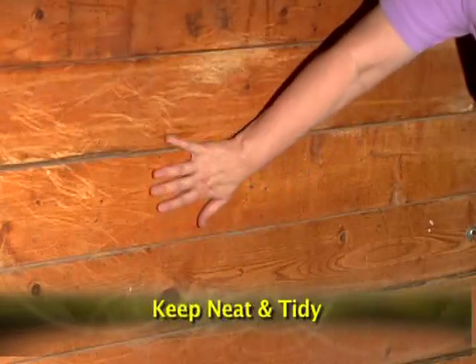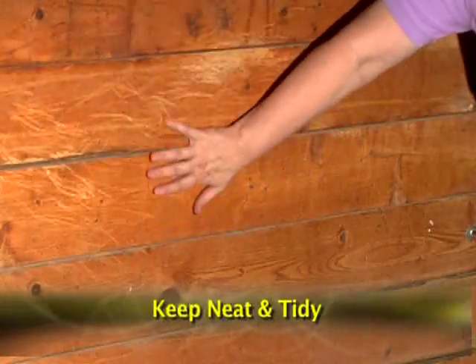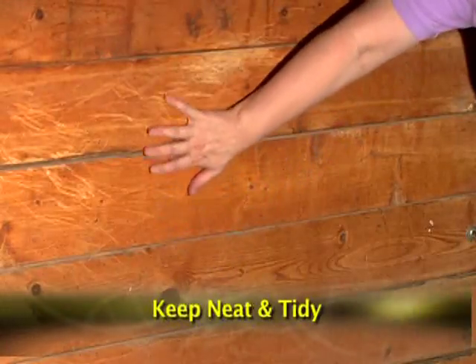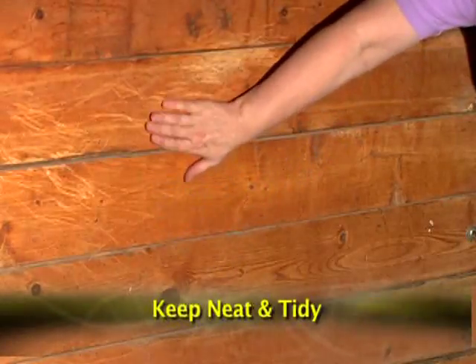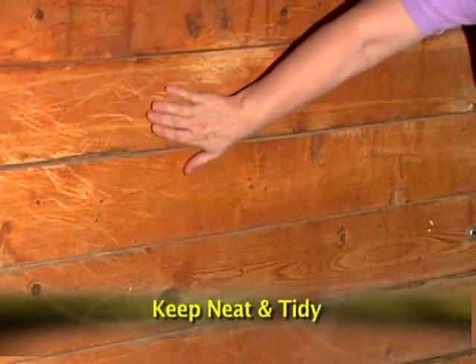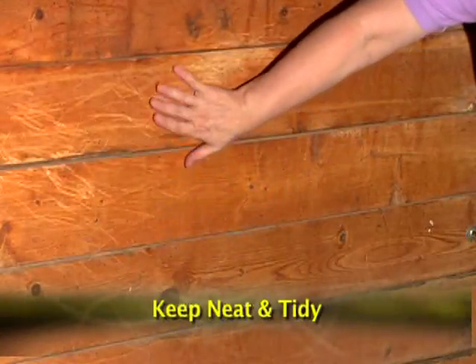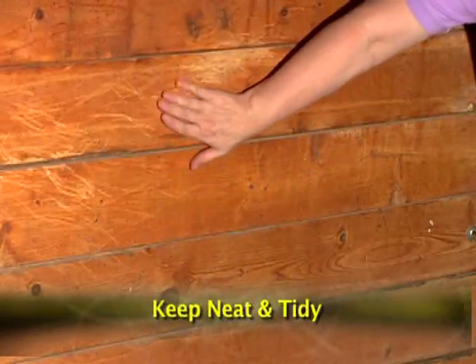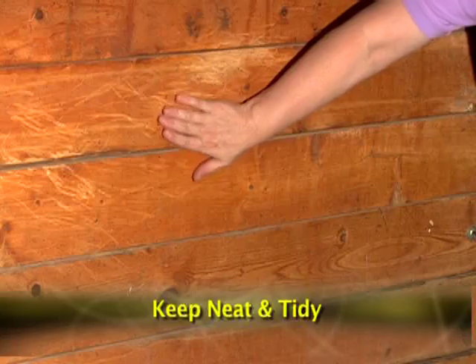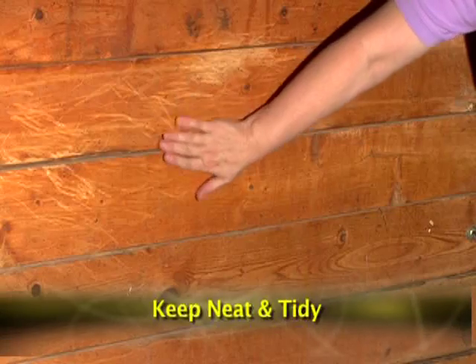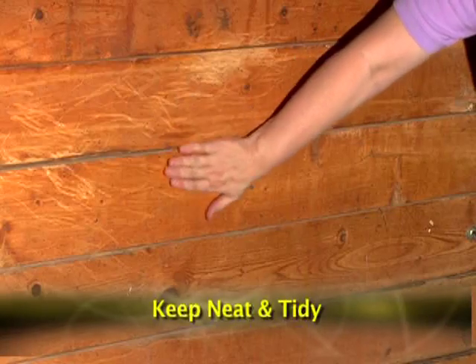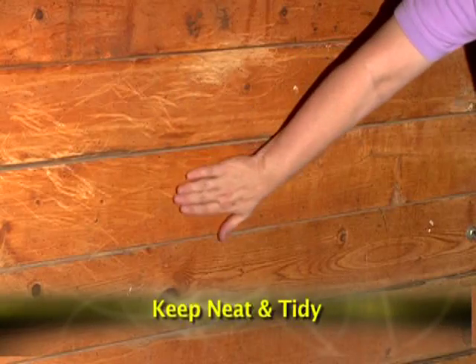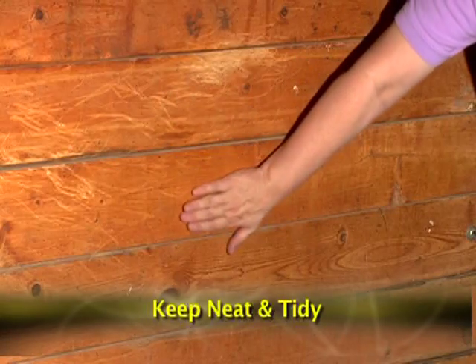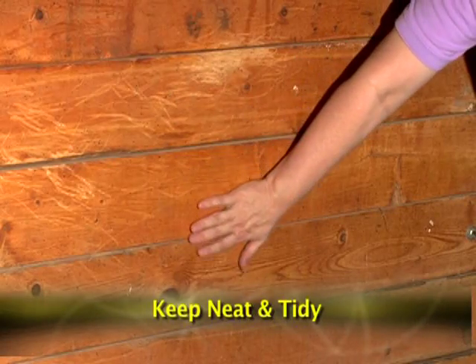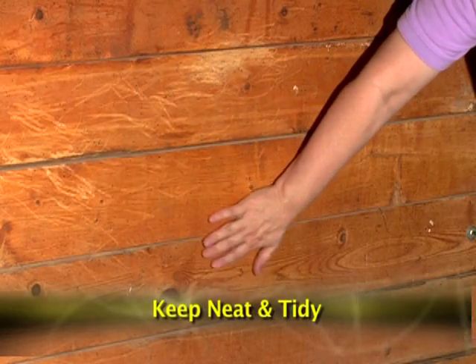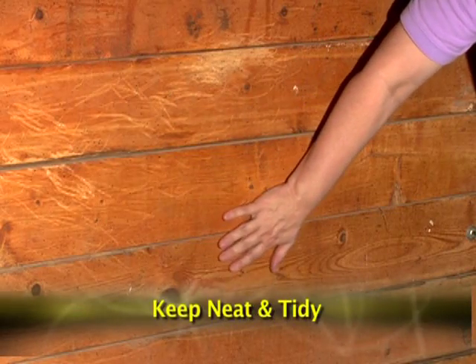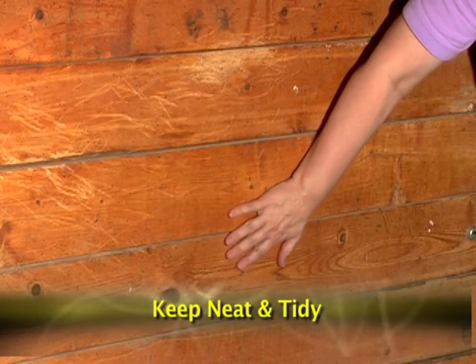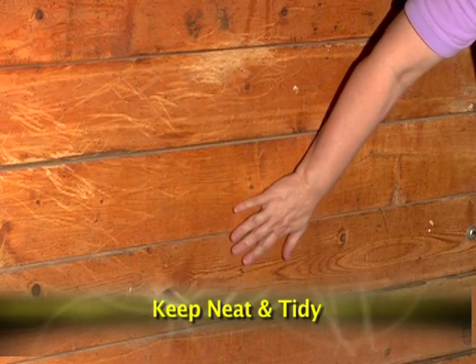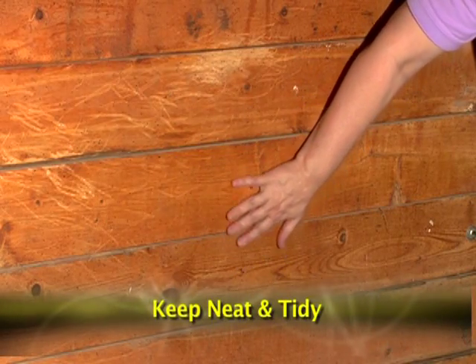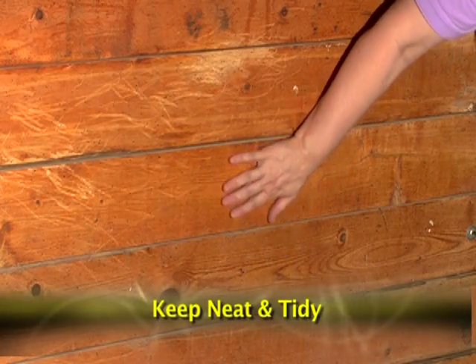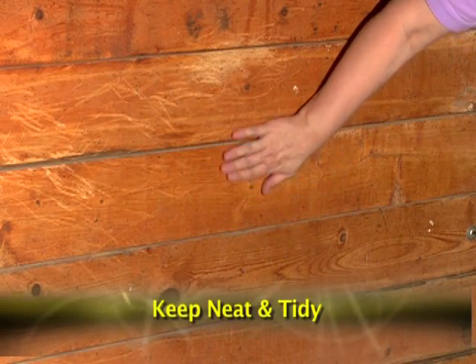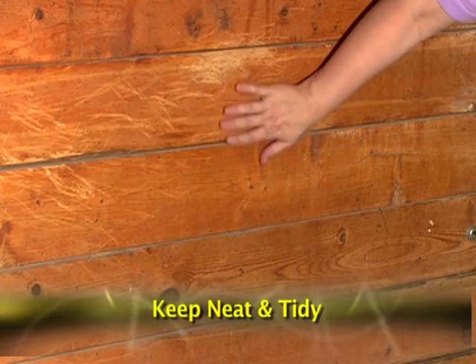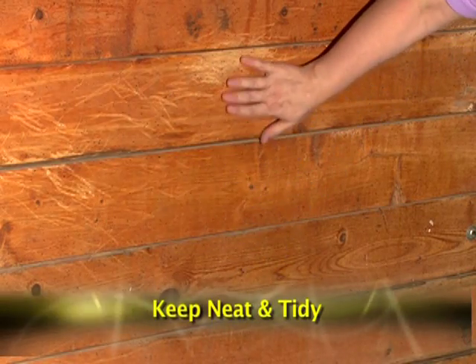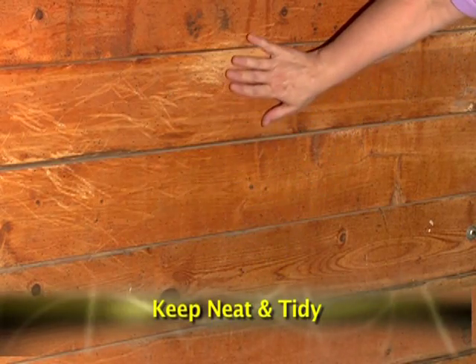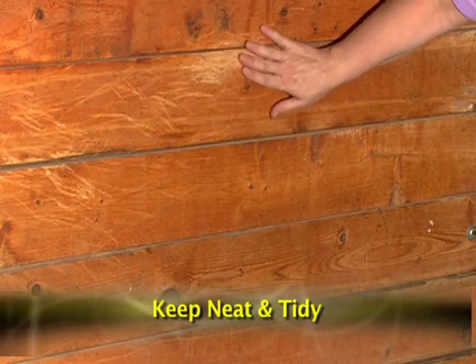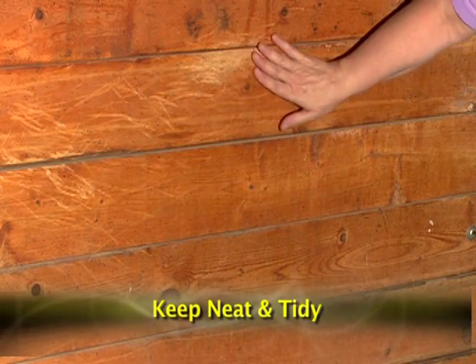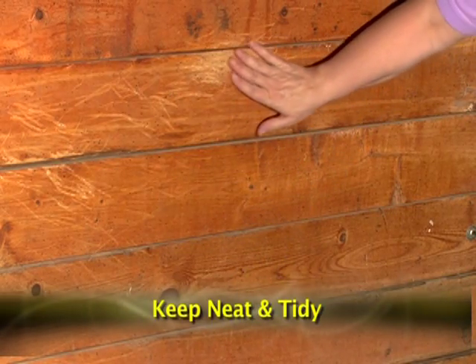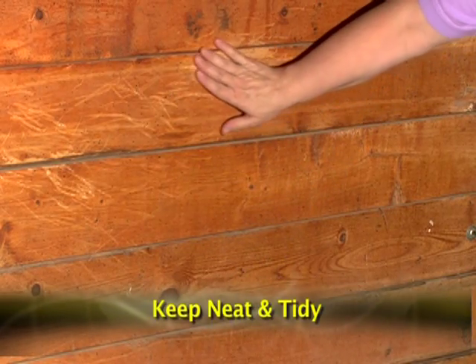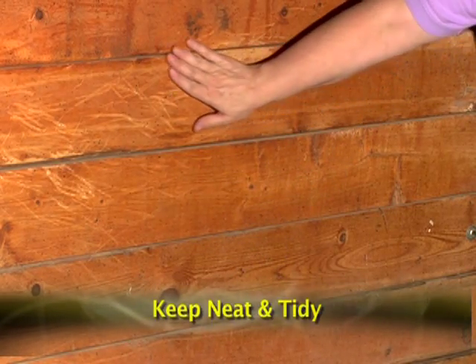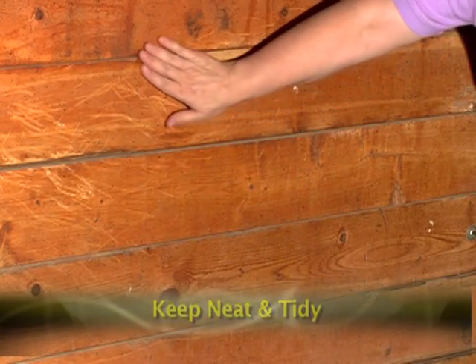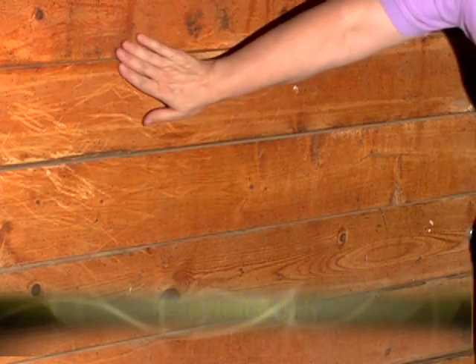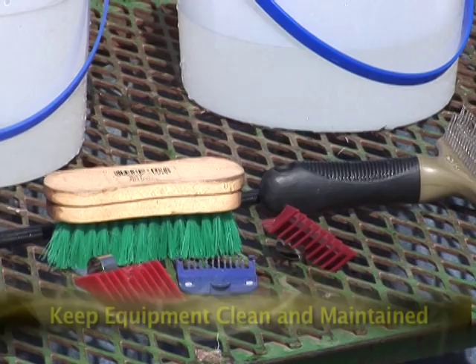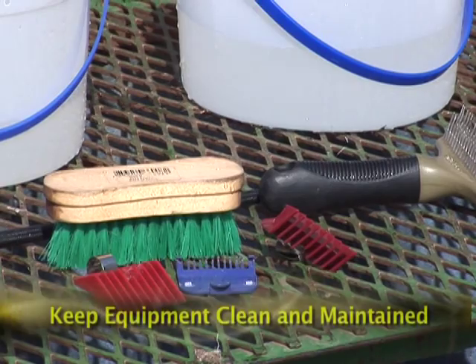Make sure there aren't any splinters, protruding nails or latches, or sharp edges on the walls of the horse stall.